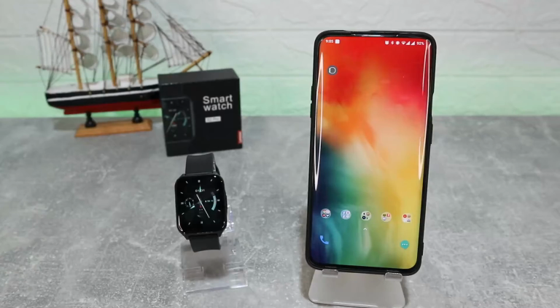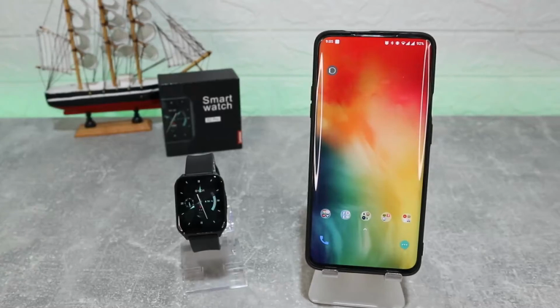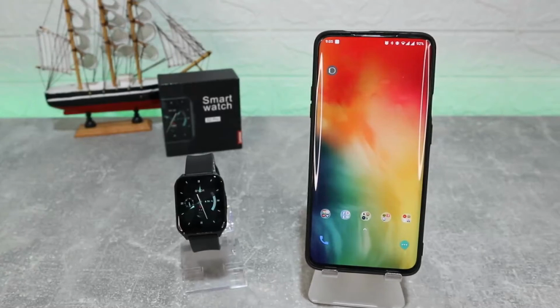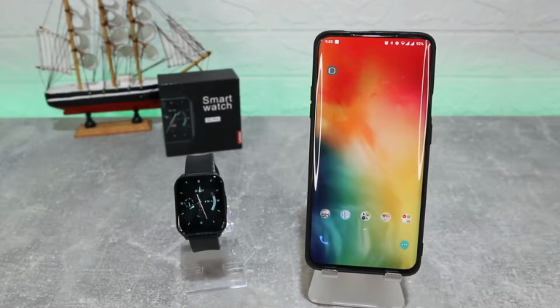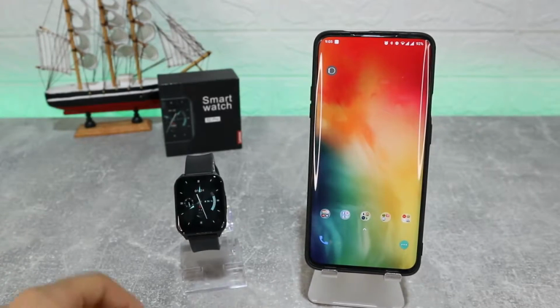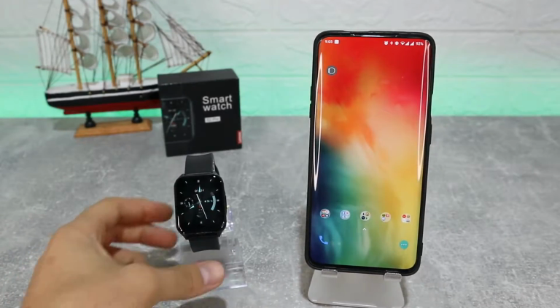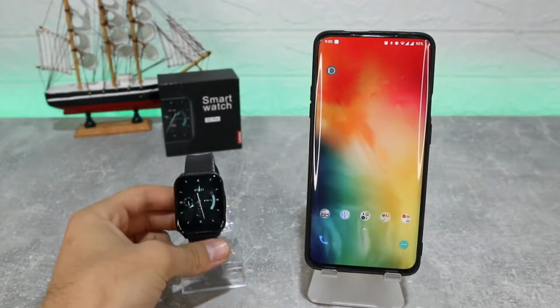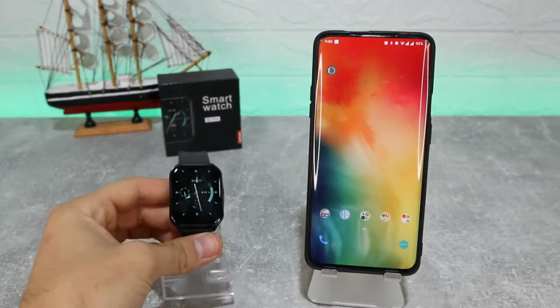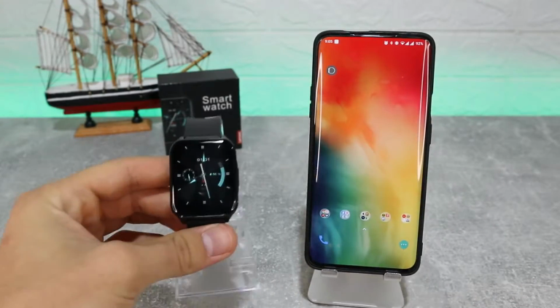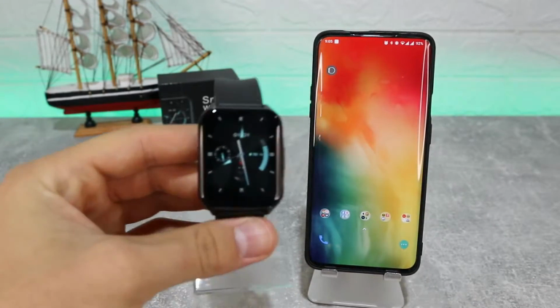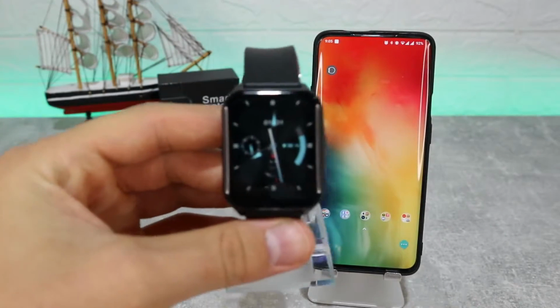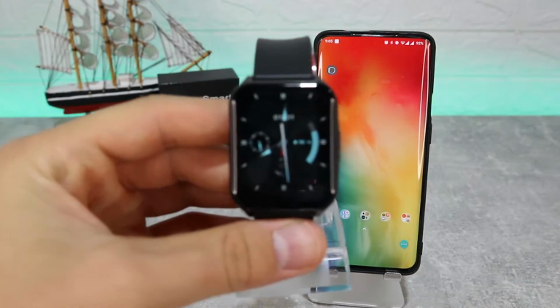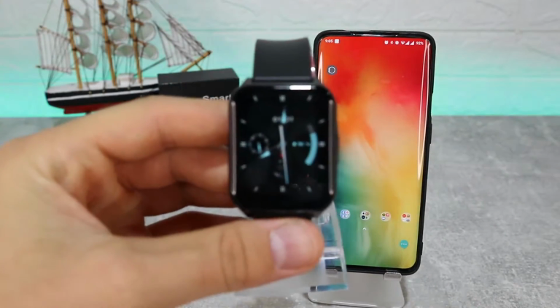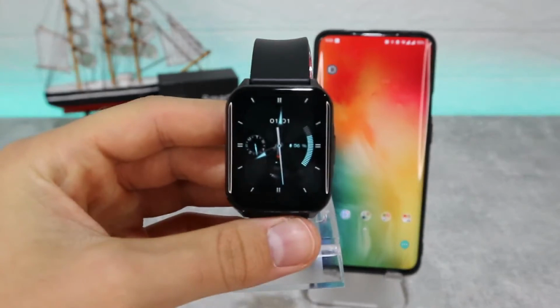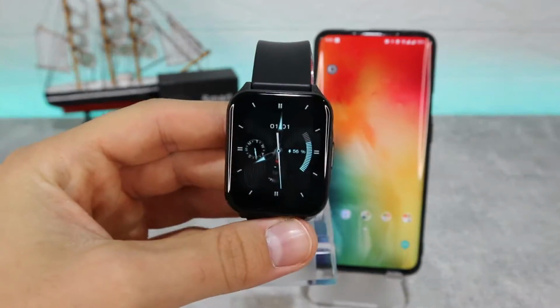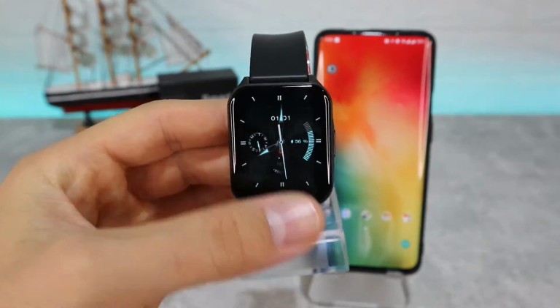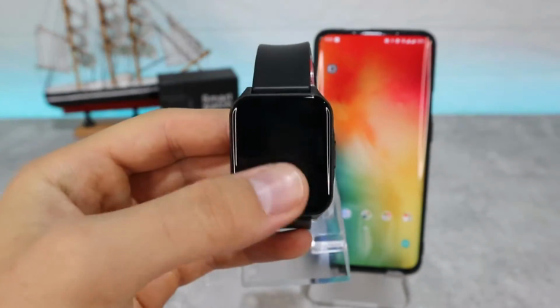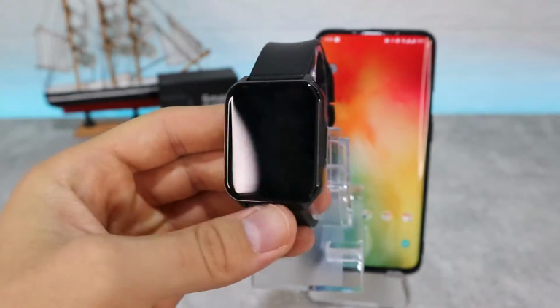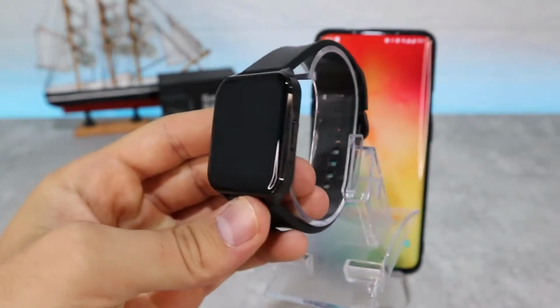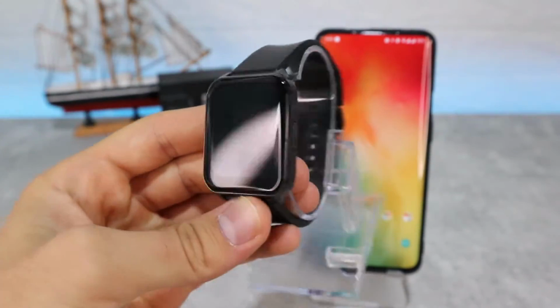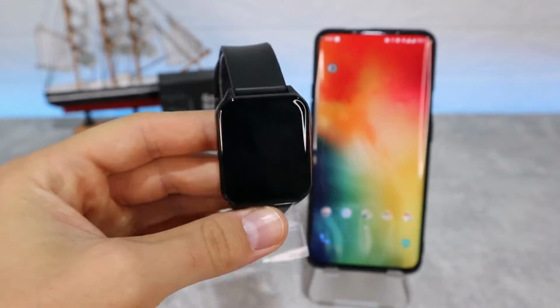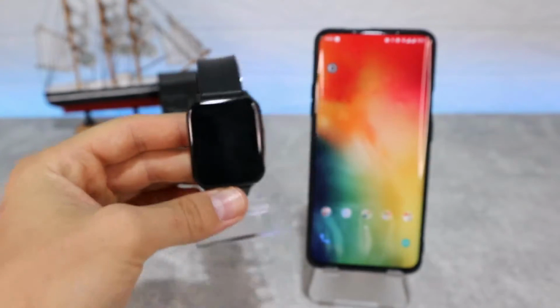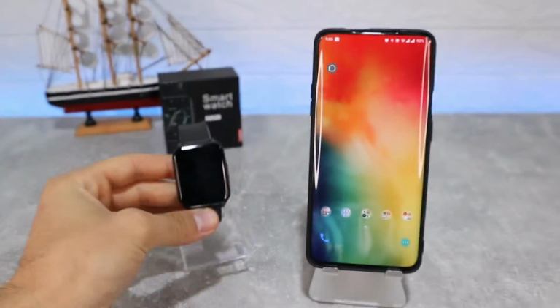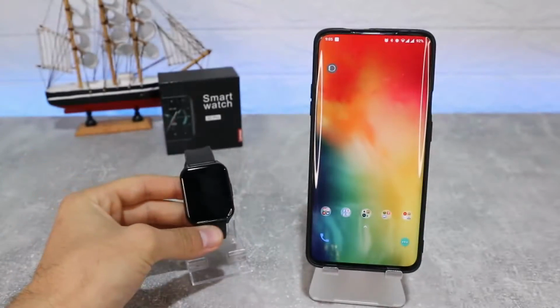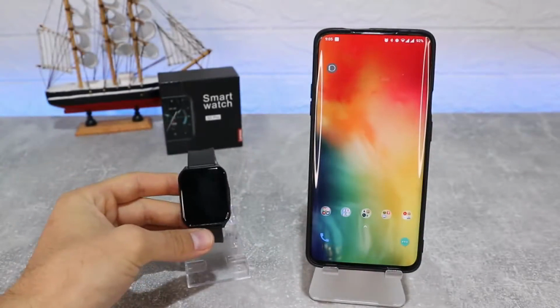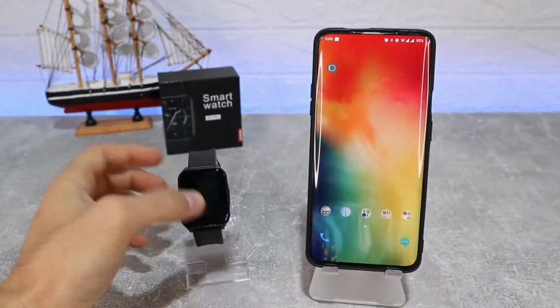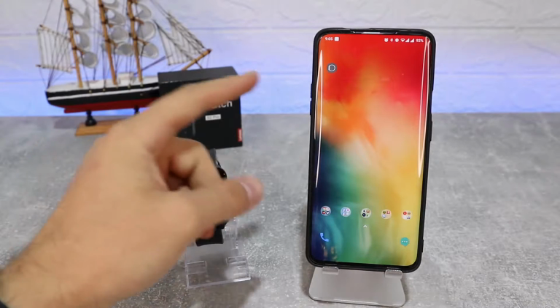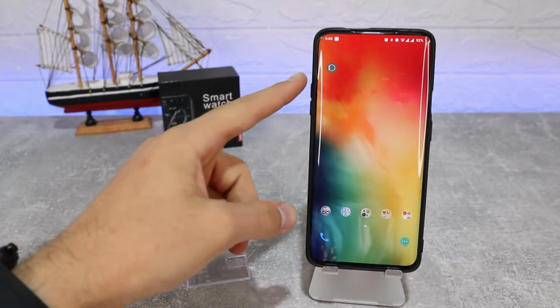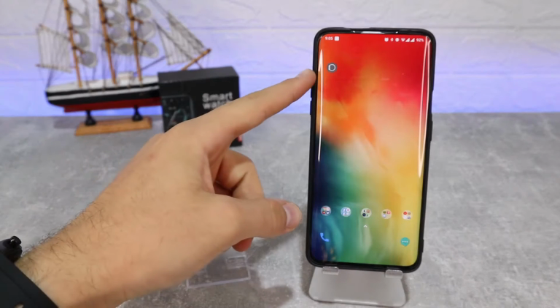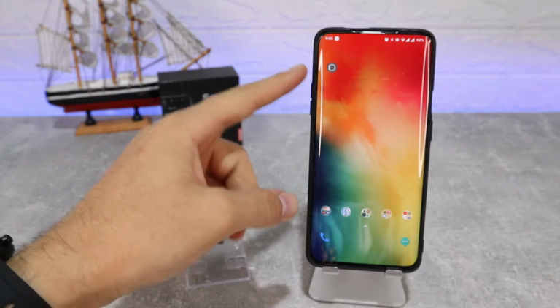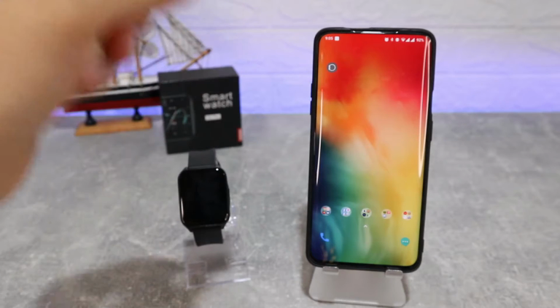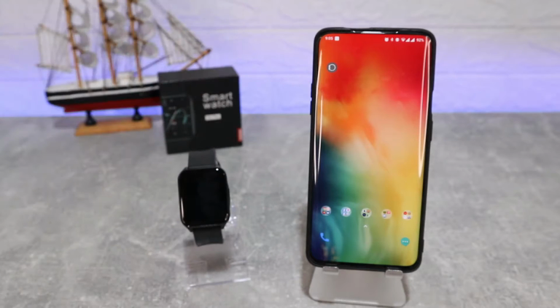Hello everyone and welcome back to New Tech Today. We're going to show you how to connect your Lenovo S2 Pro with the Lenovo Smartwatch app on Android.